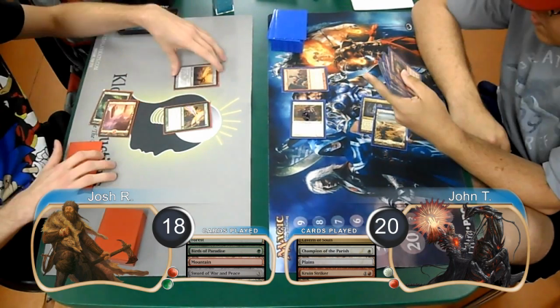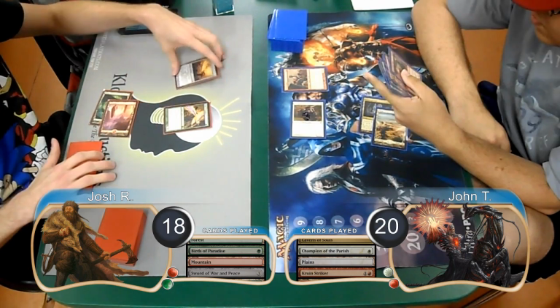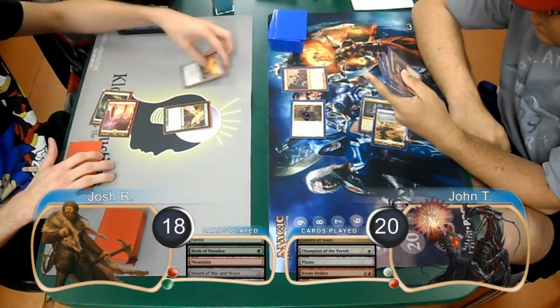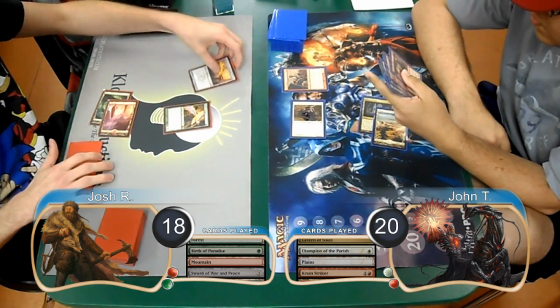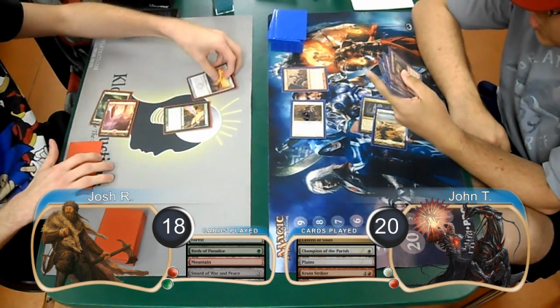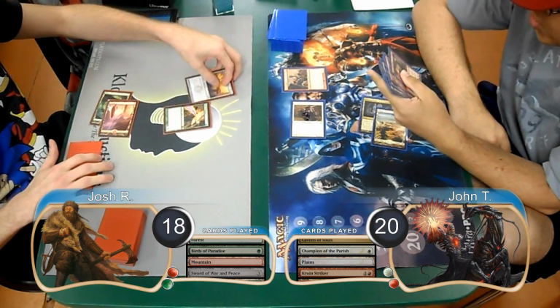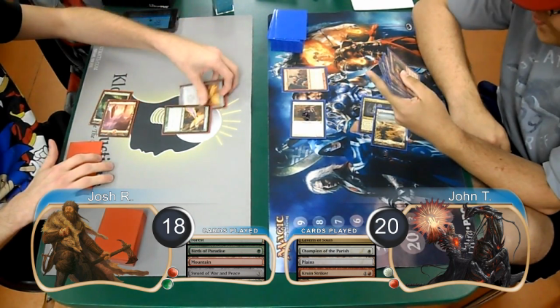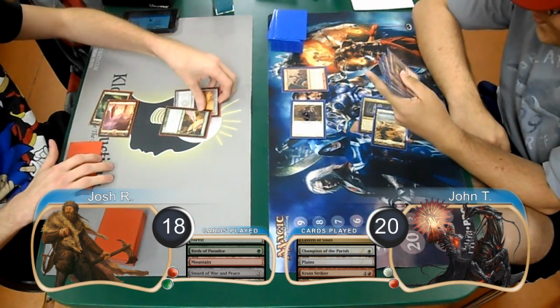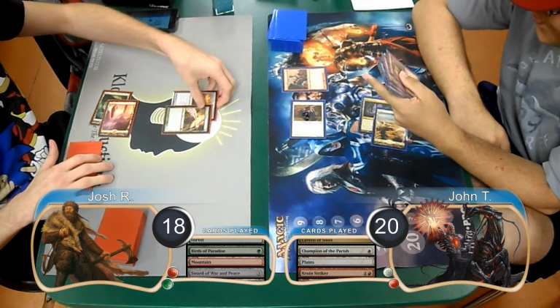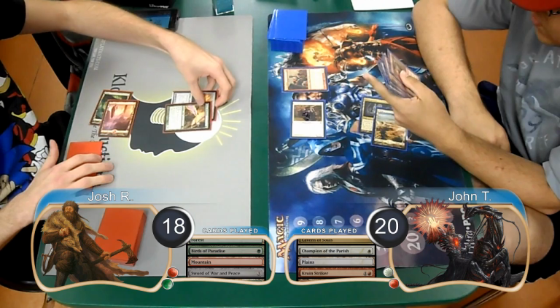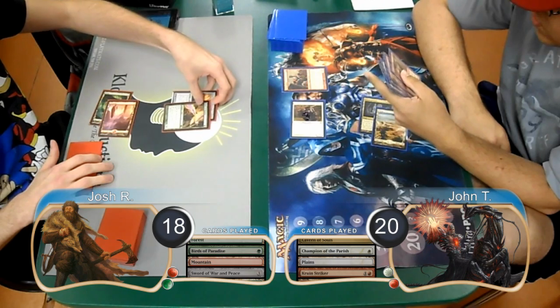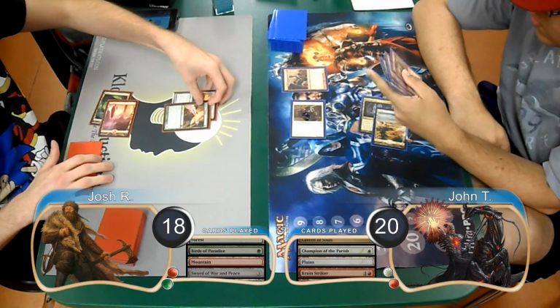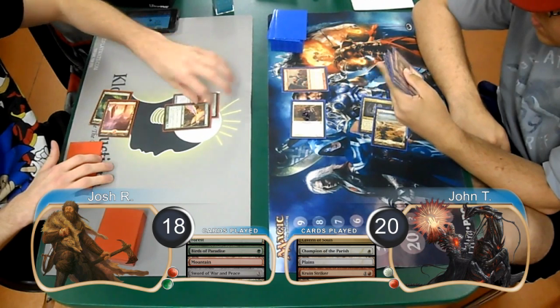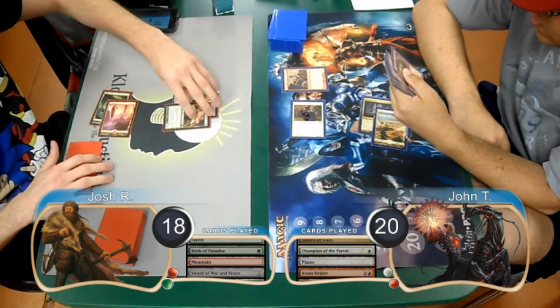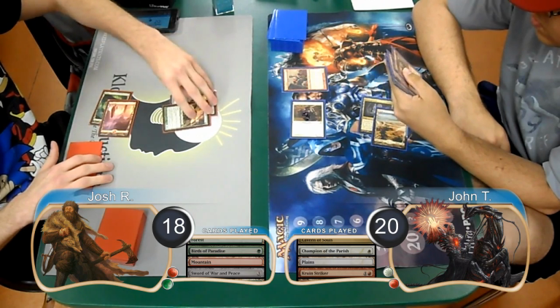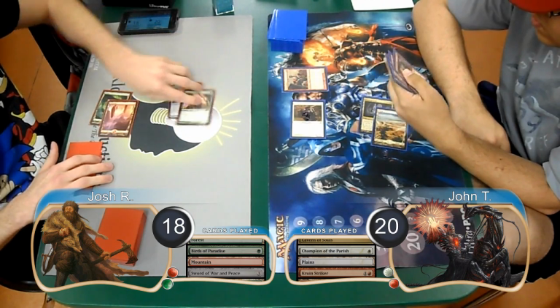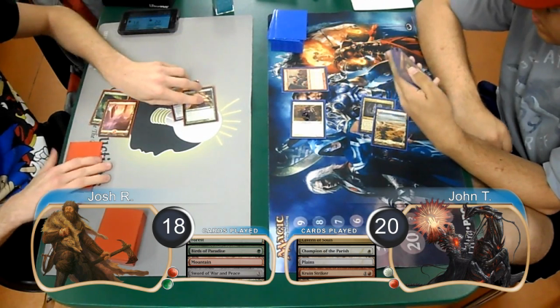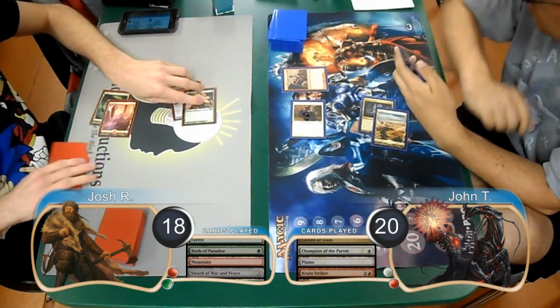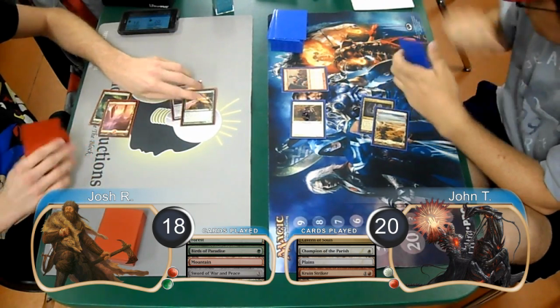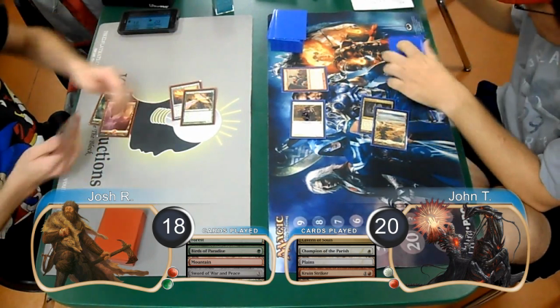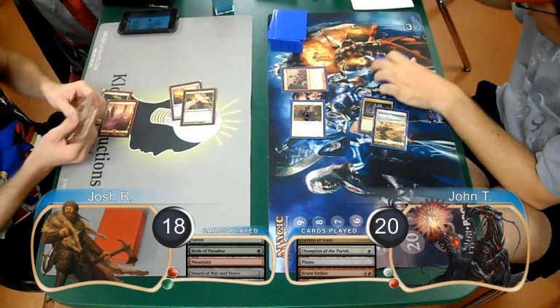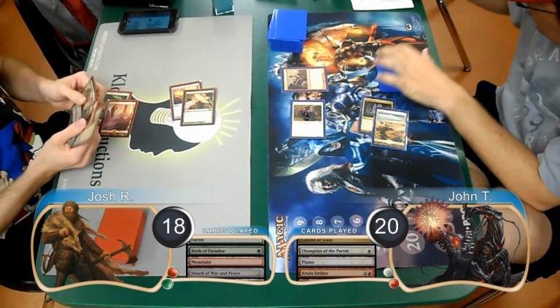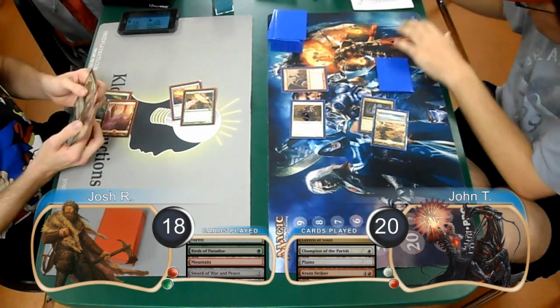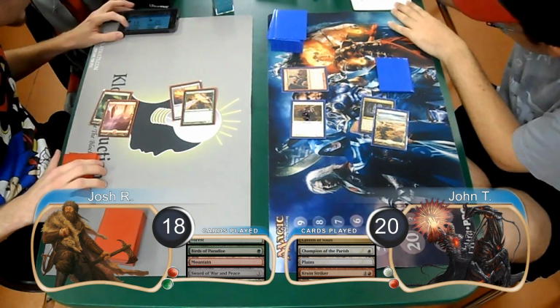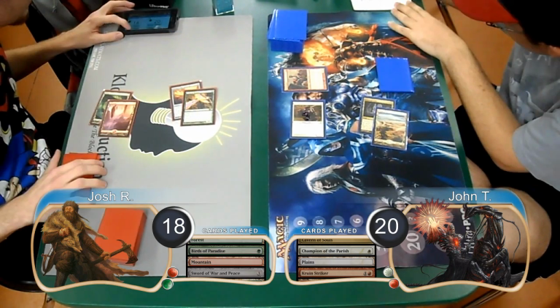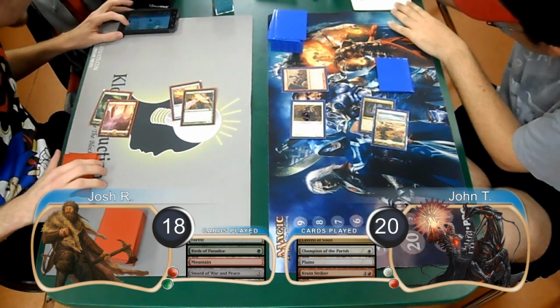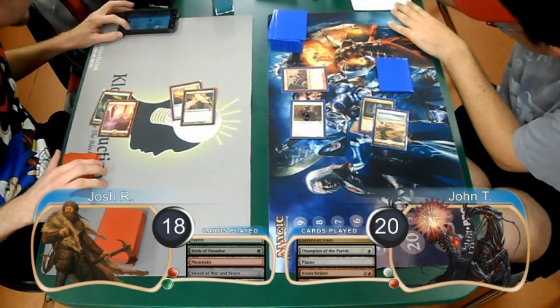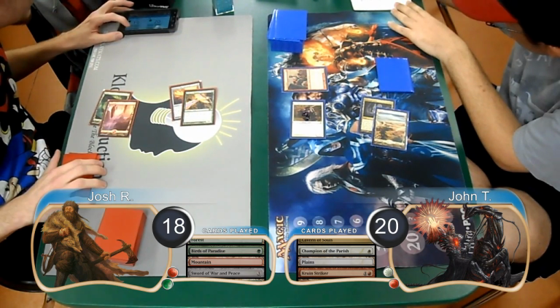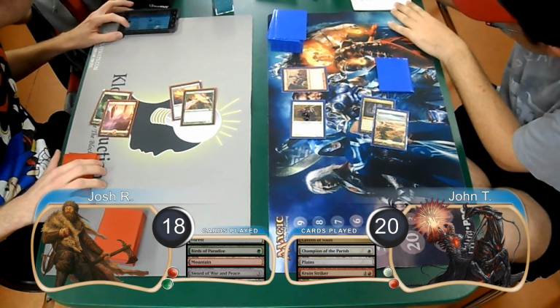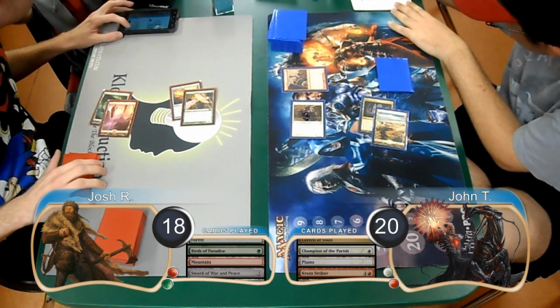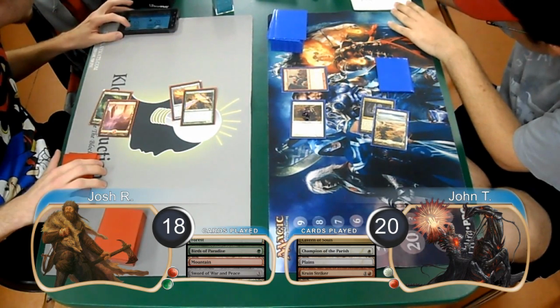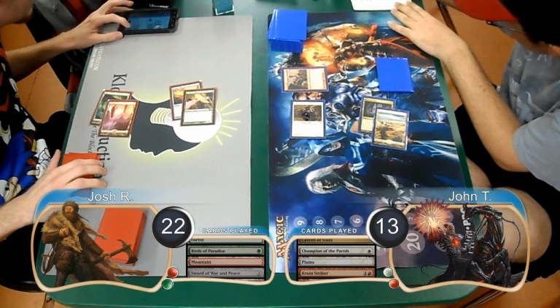Josh then equipped his sword to his bird and attacked on his turn, going up to 22 and dropping John down to 13.